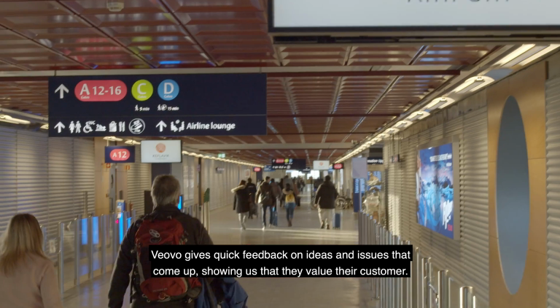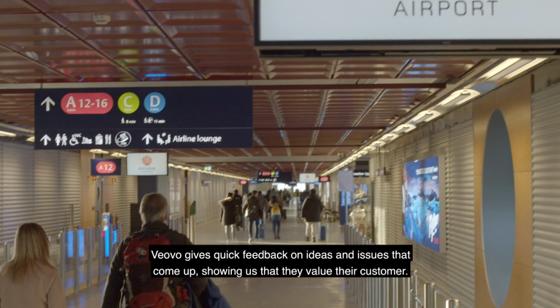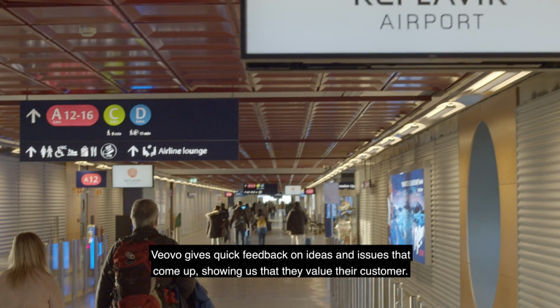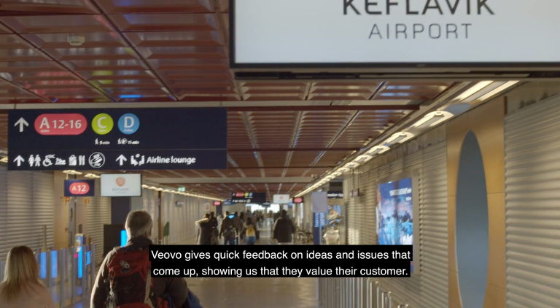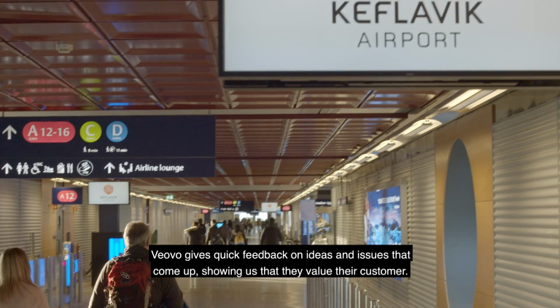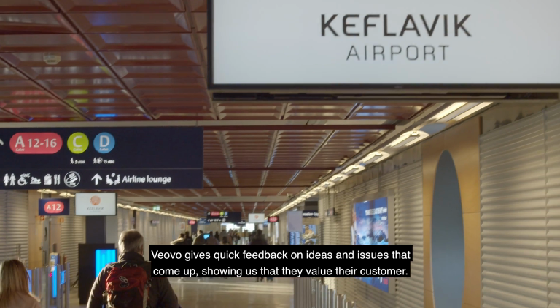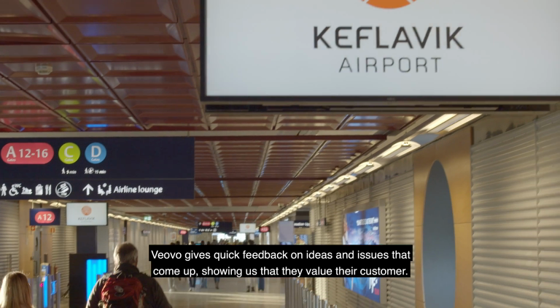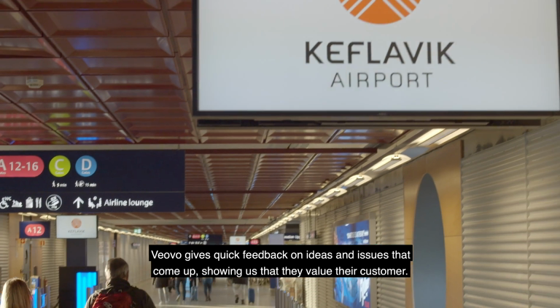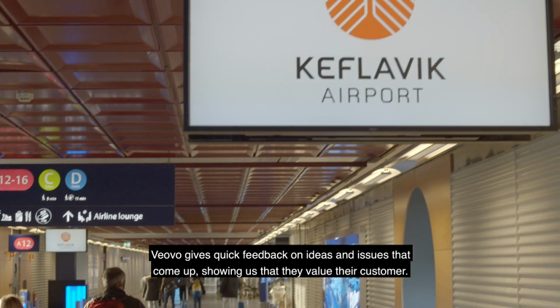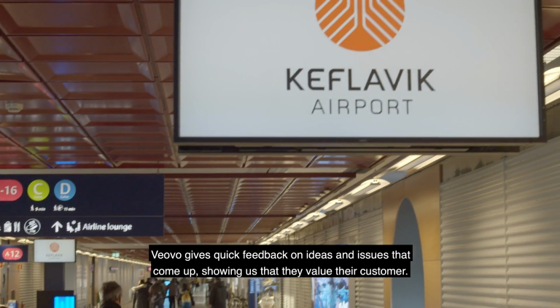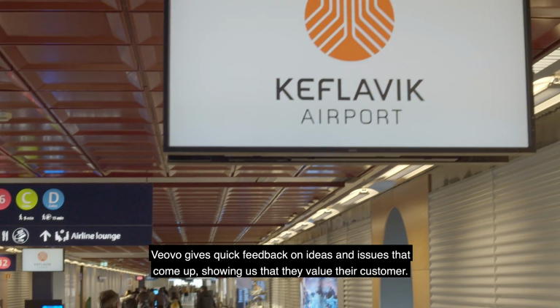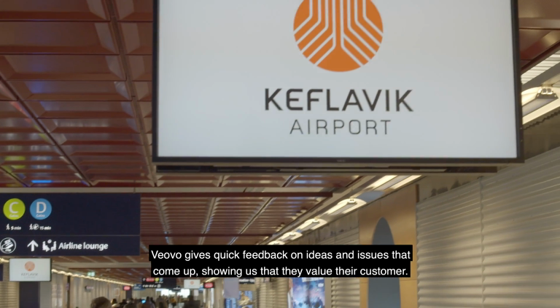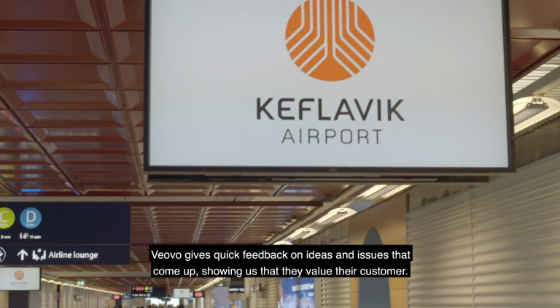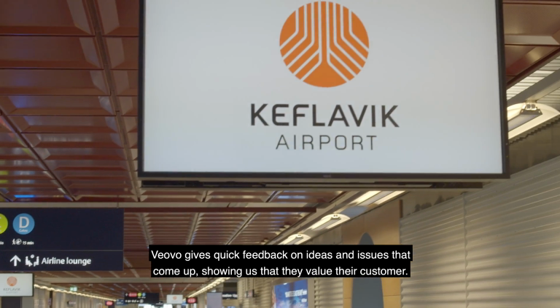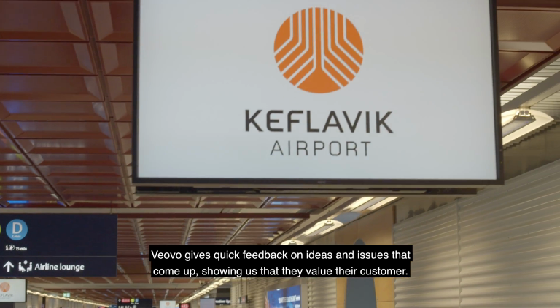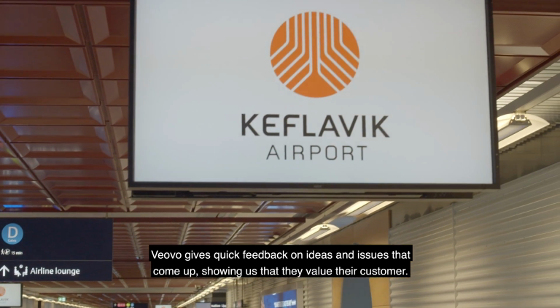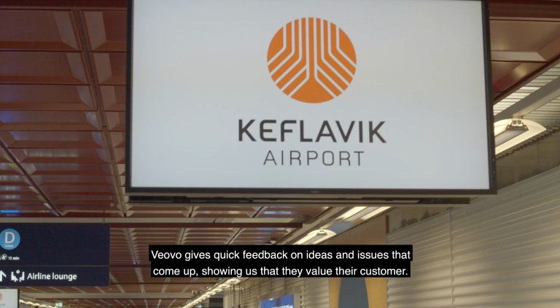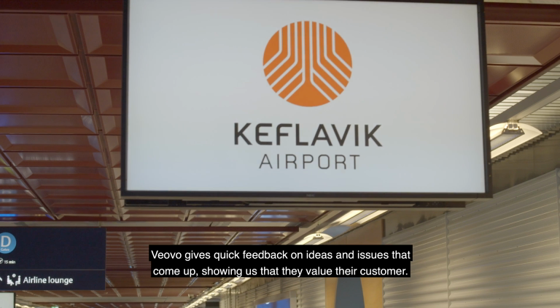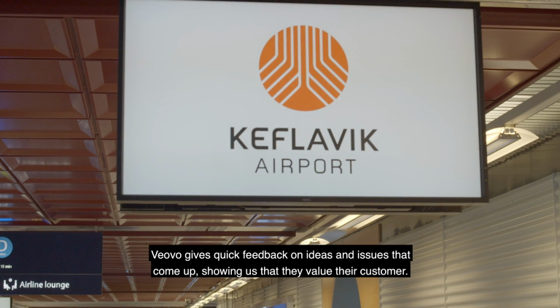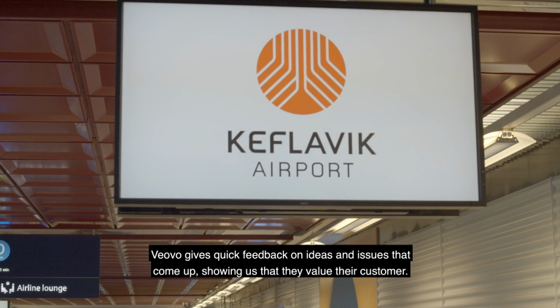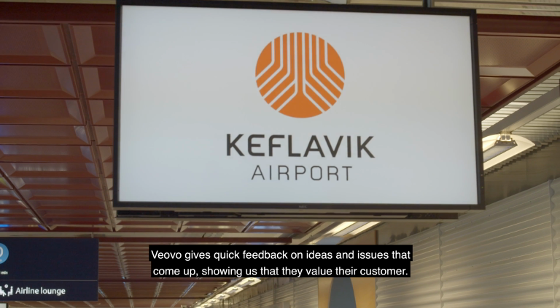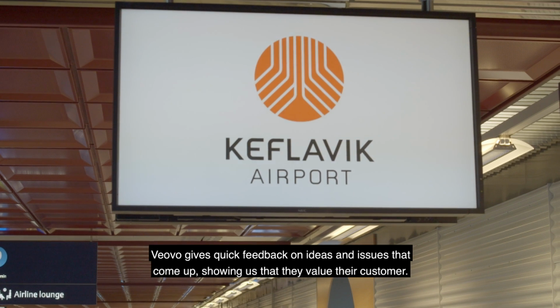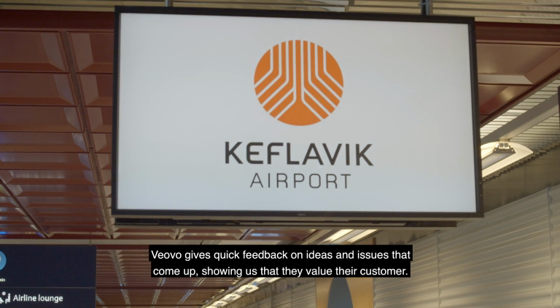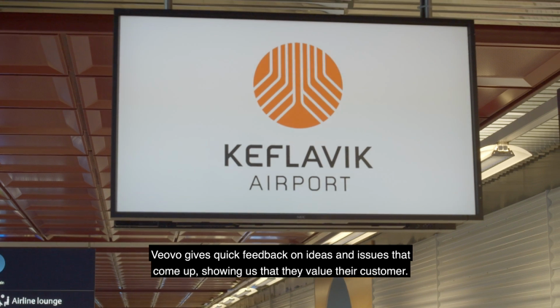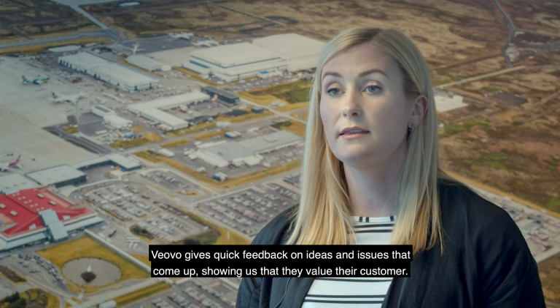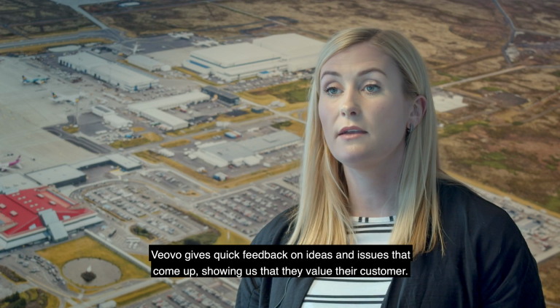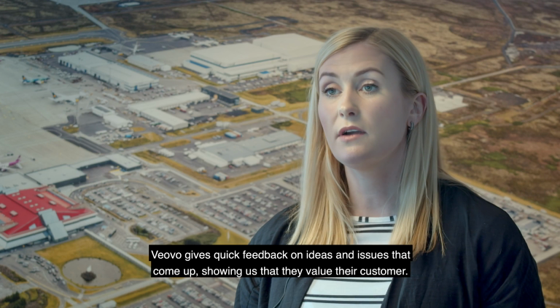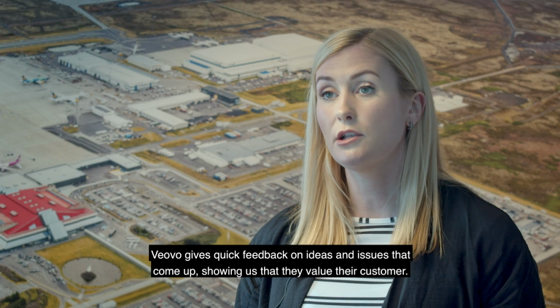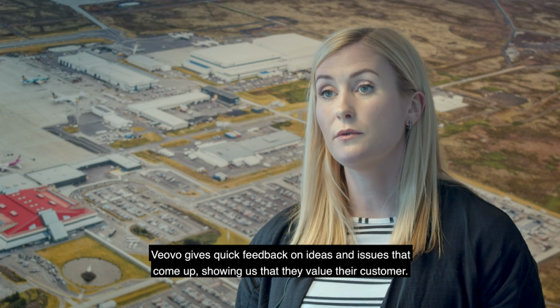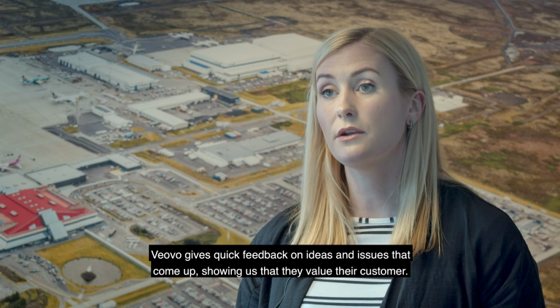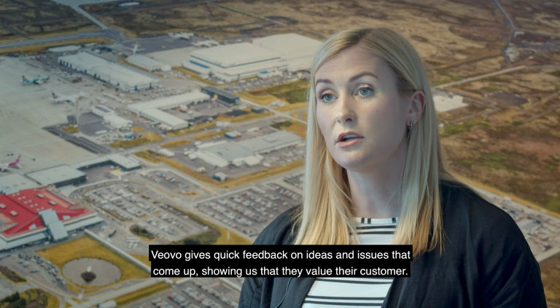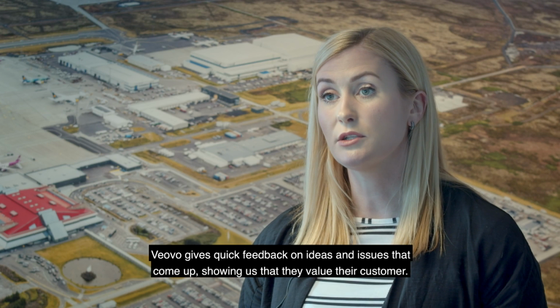Vevovo gives quick feedback on ideas and issues that come up, showing us that they value their customer.